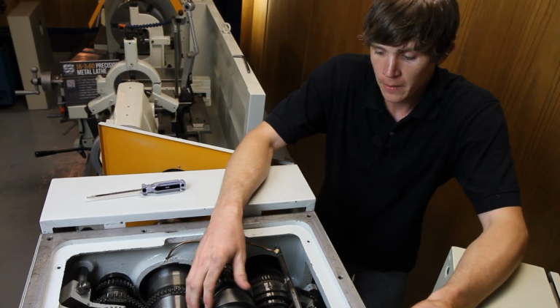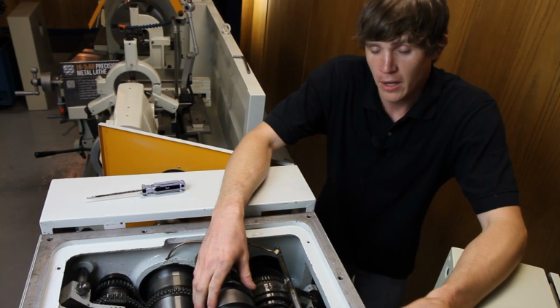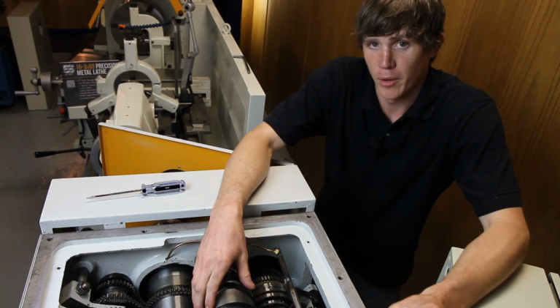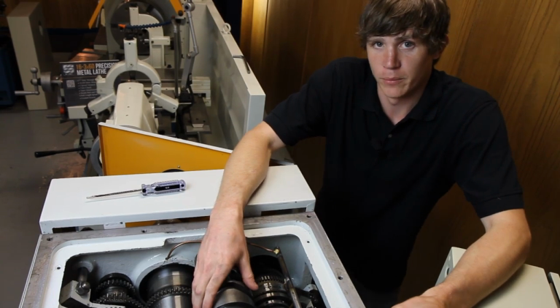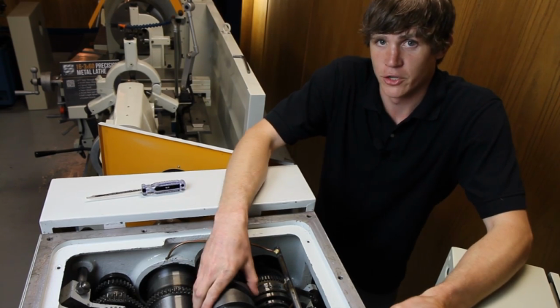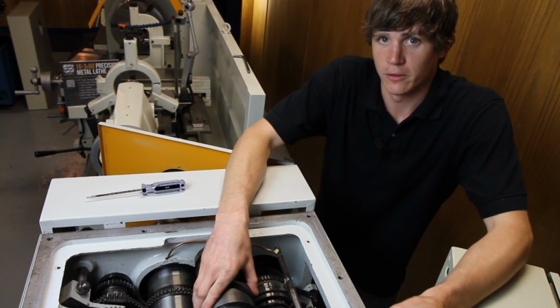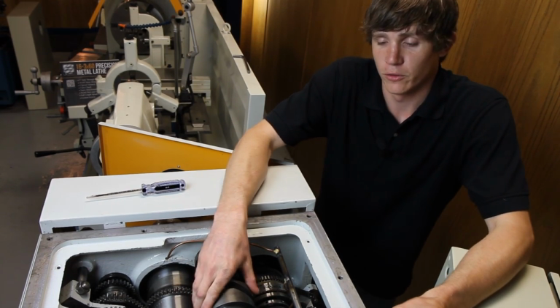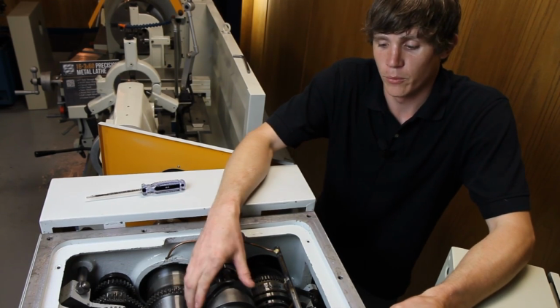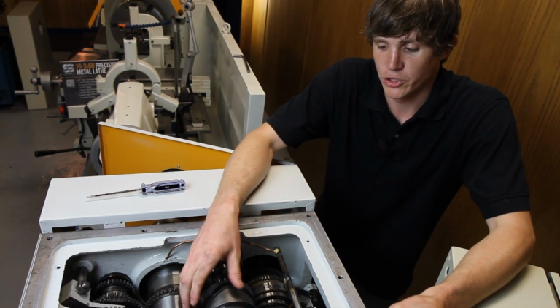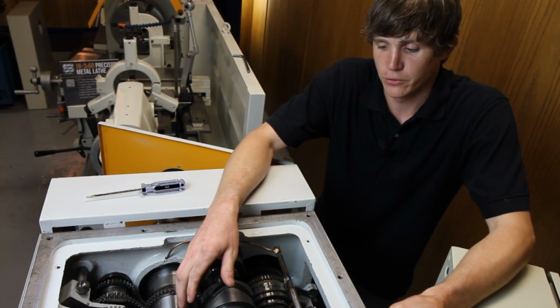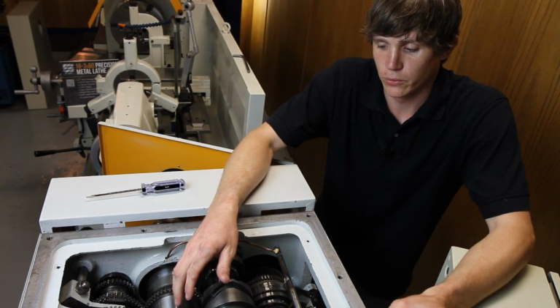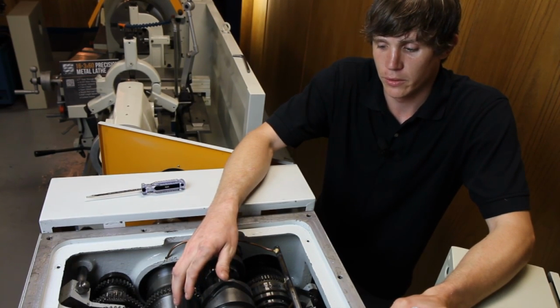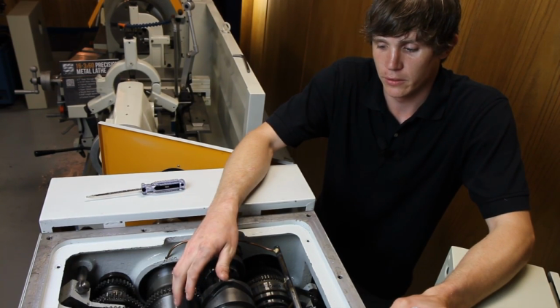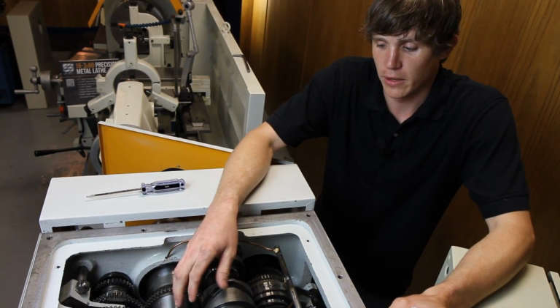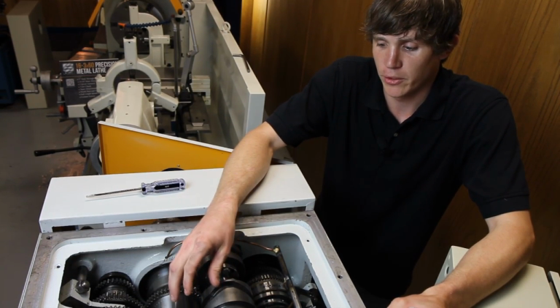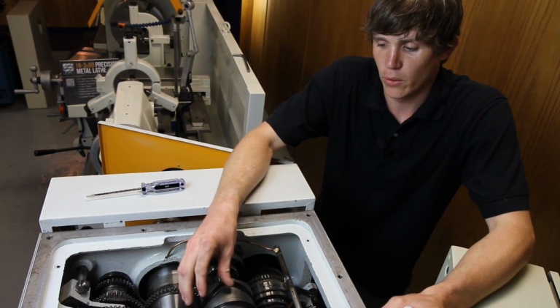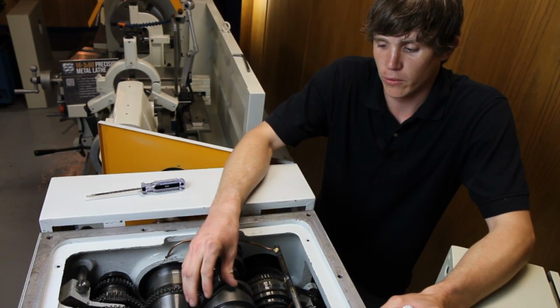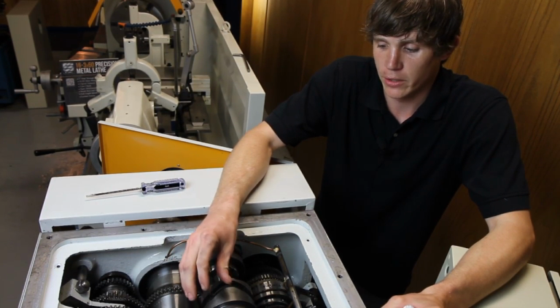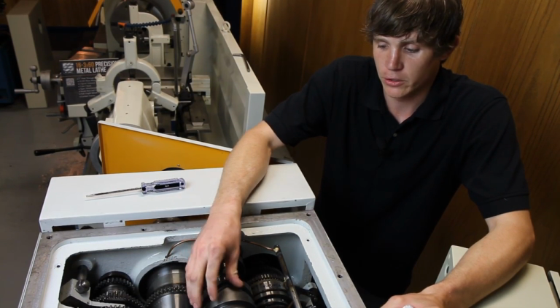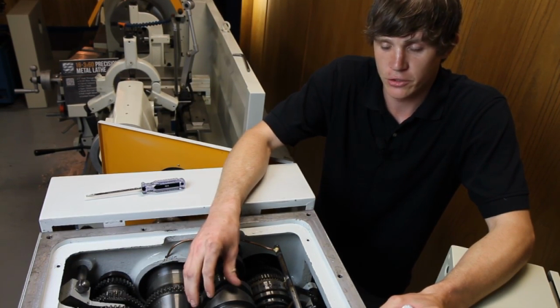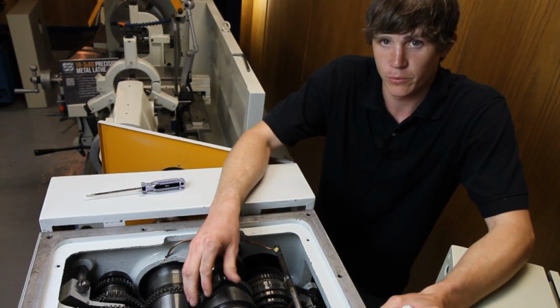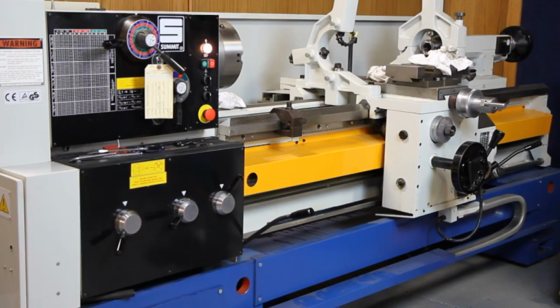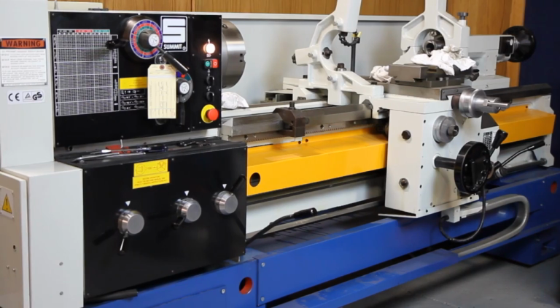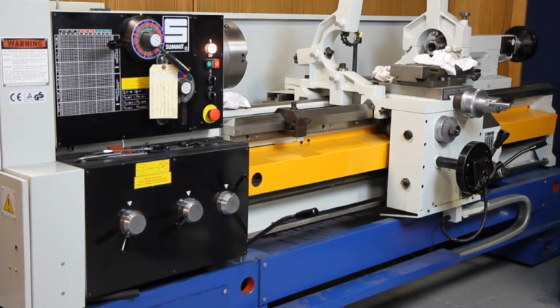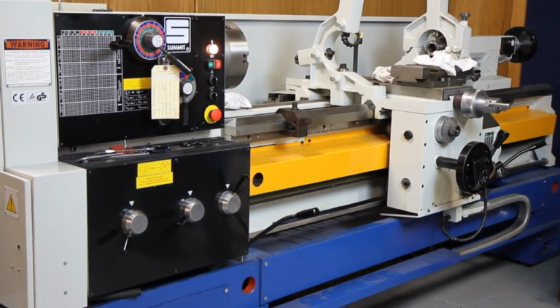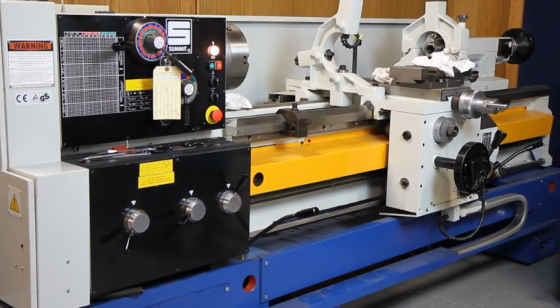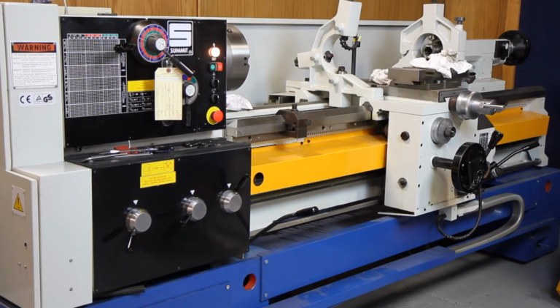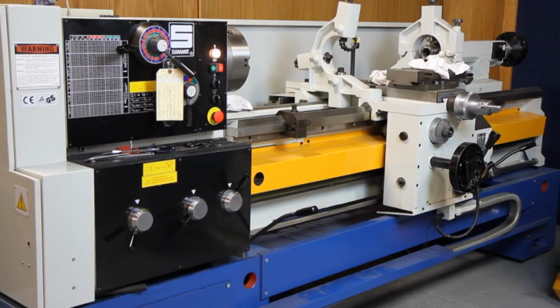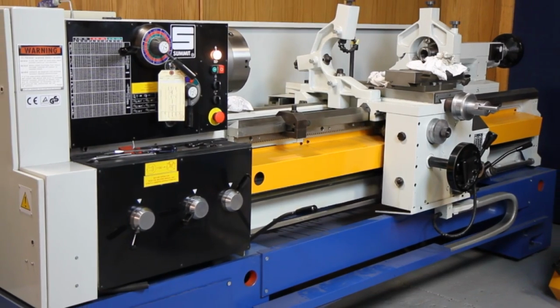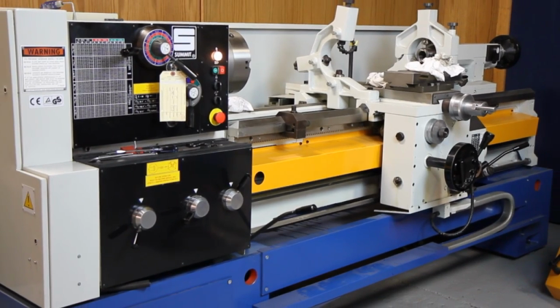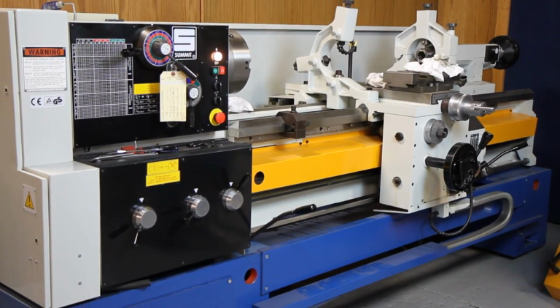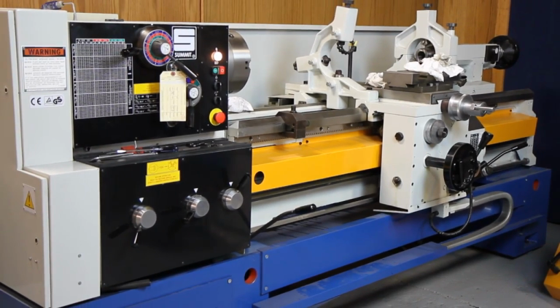Hi, my name is Chase. I'm with Summit Machine Tool. Today I'm going to go over a clutch adjustment. I'm working on a 16-inch B-Lade today.